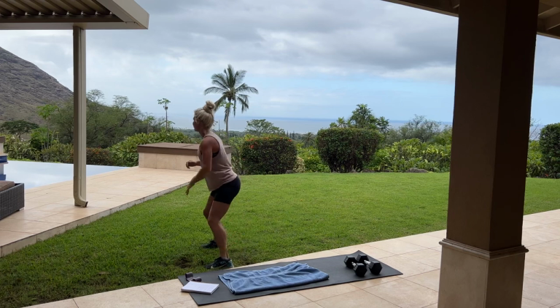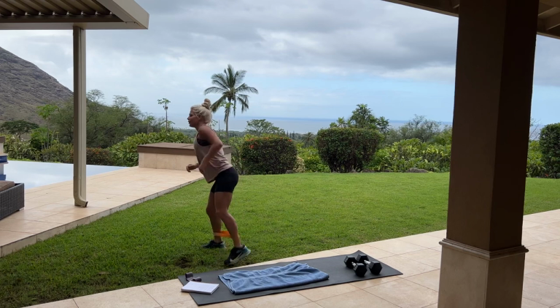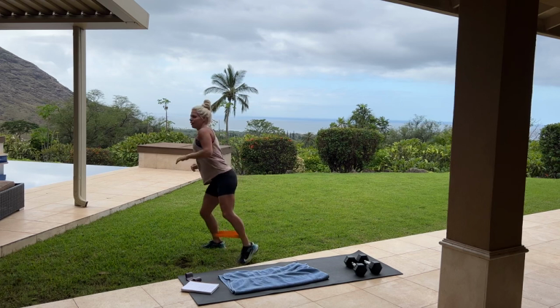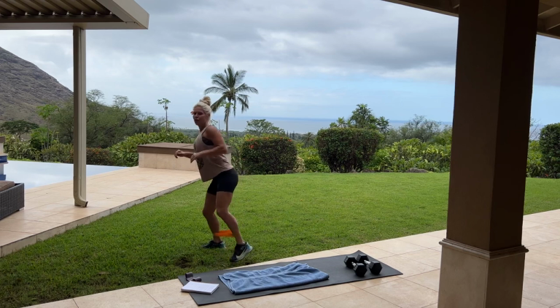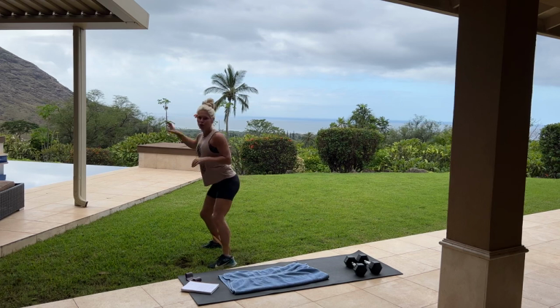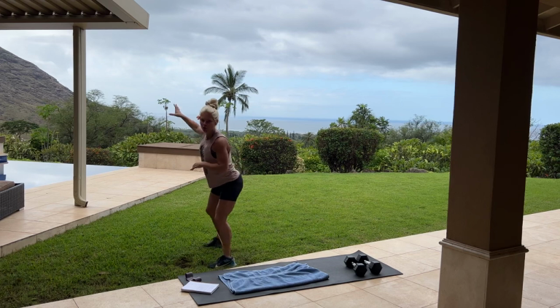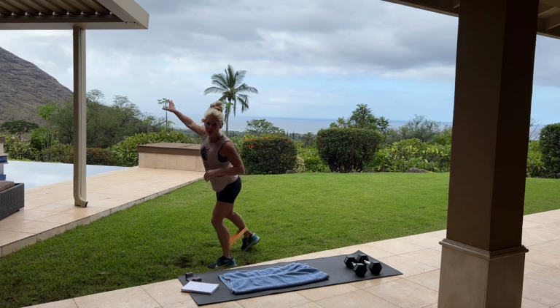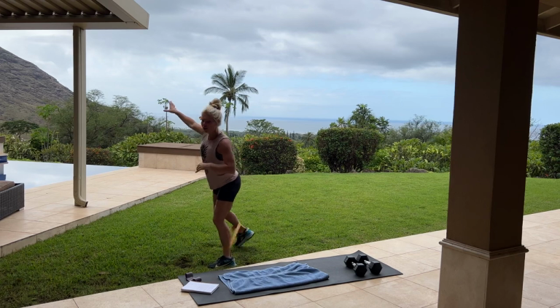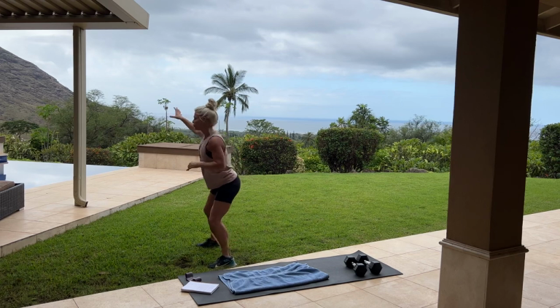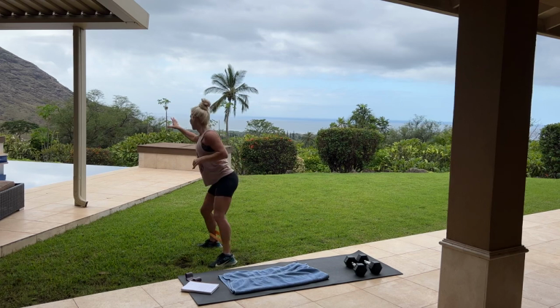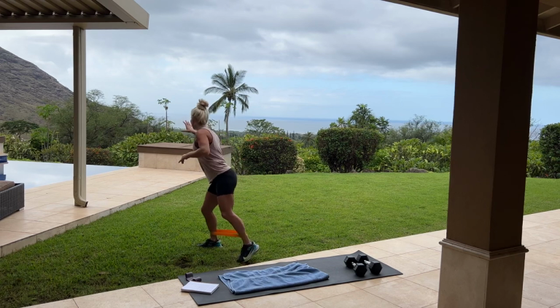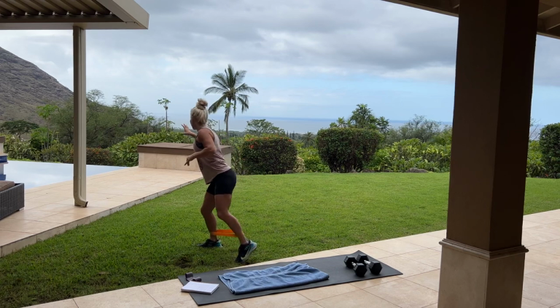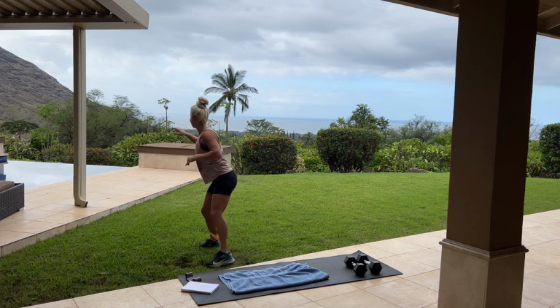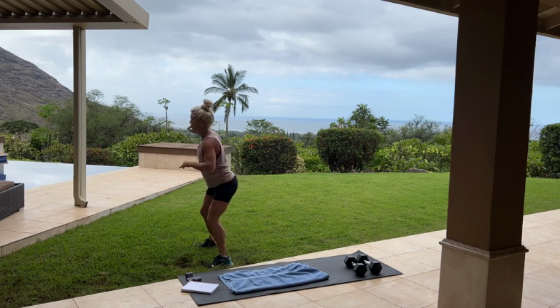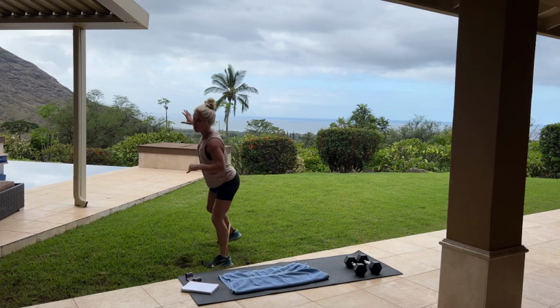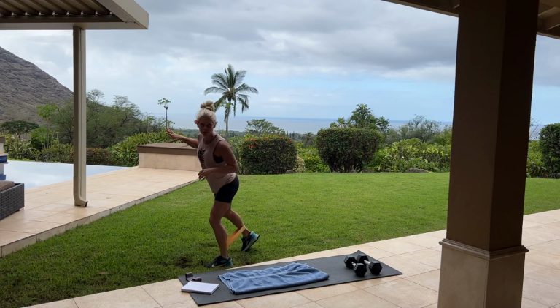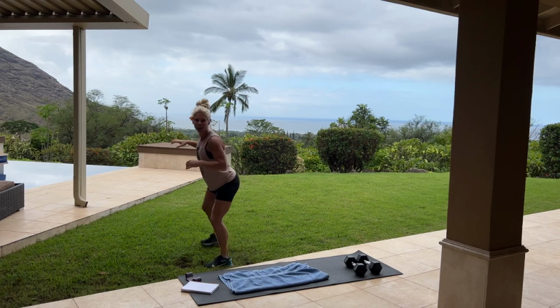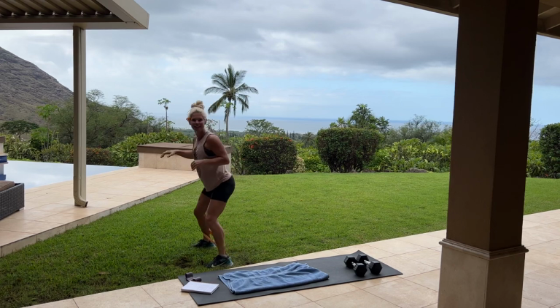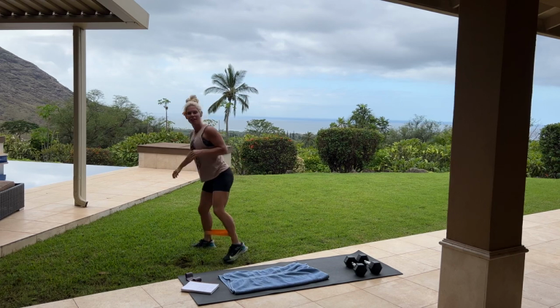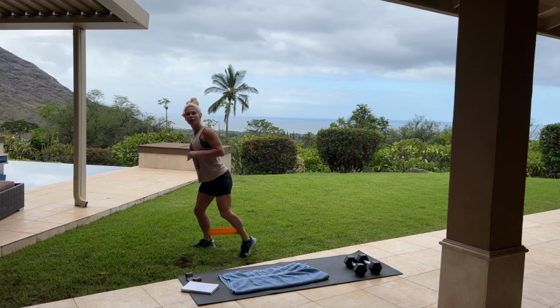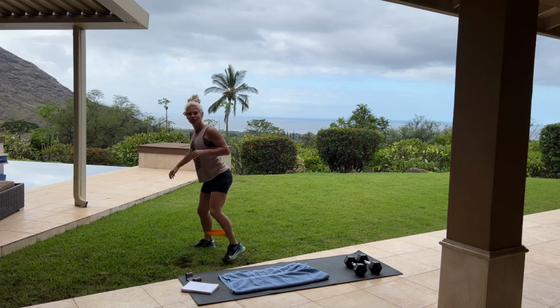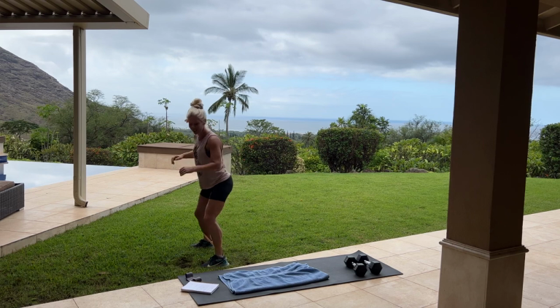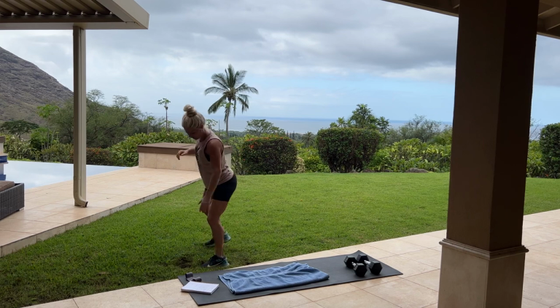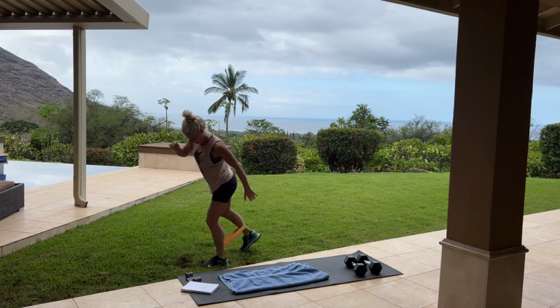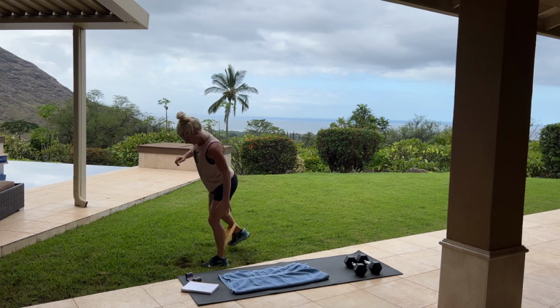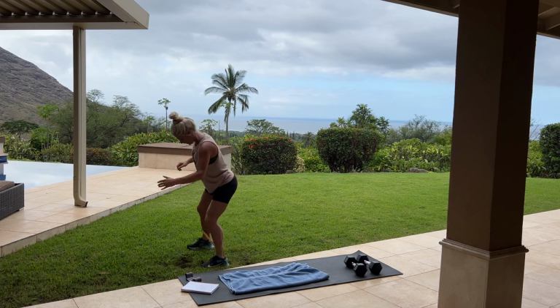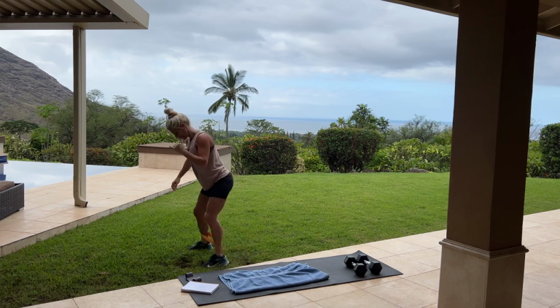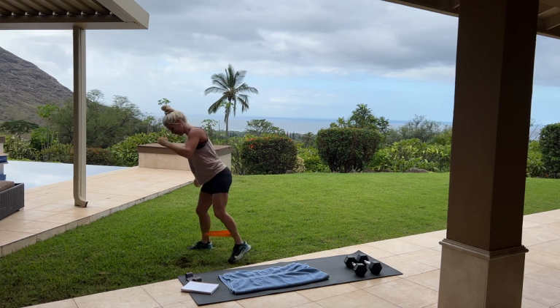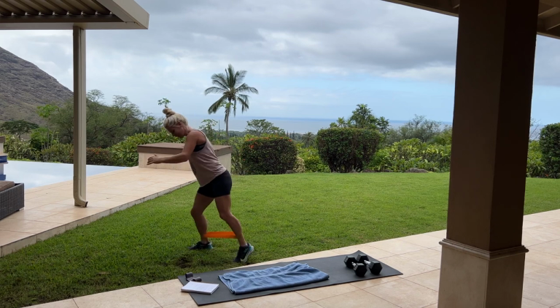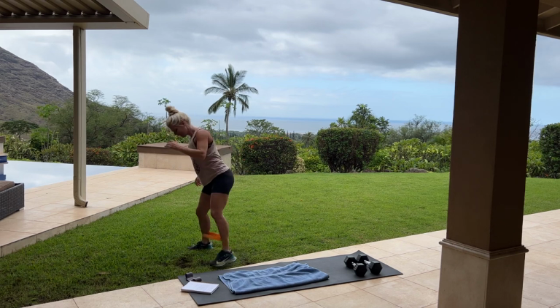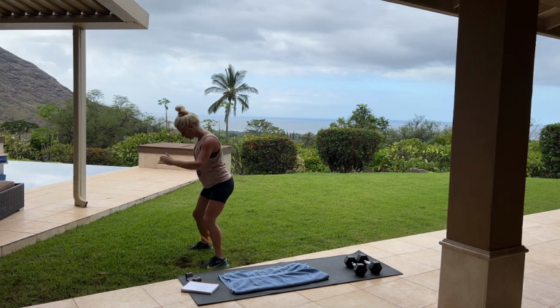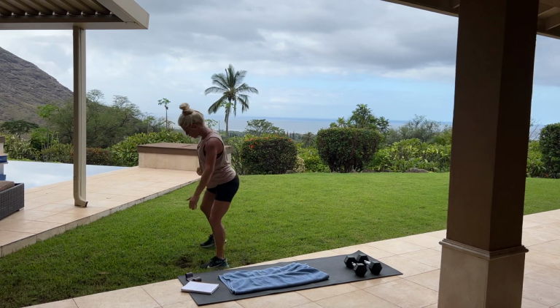You can see the beautiful mountains behind me, the pond trees, the ocean — a stunning view.